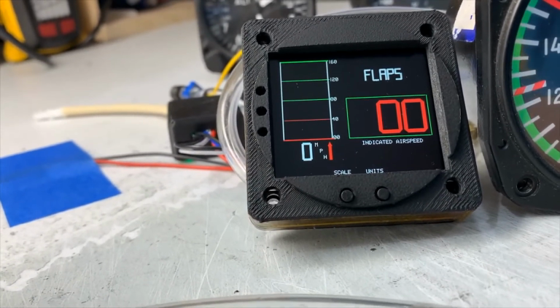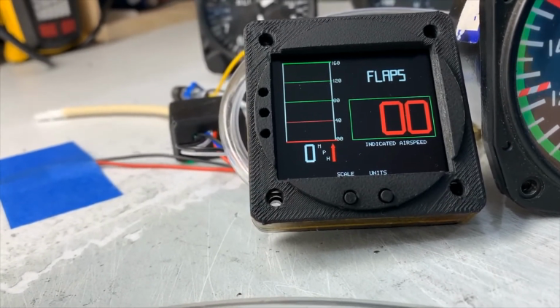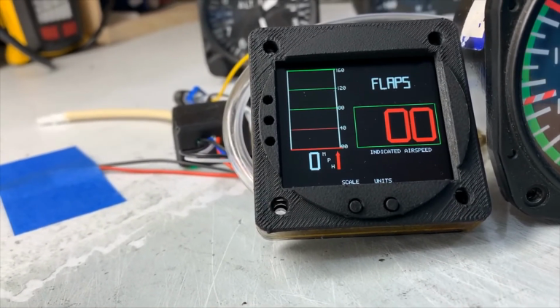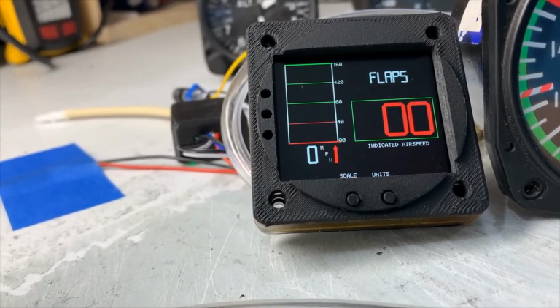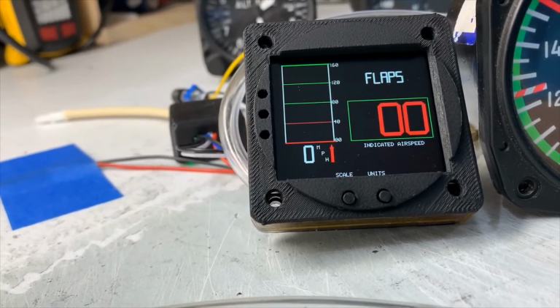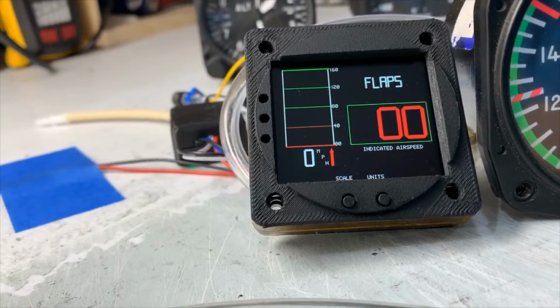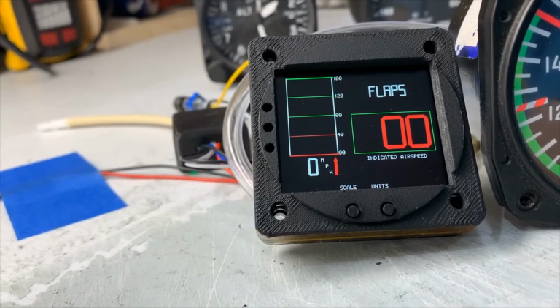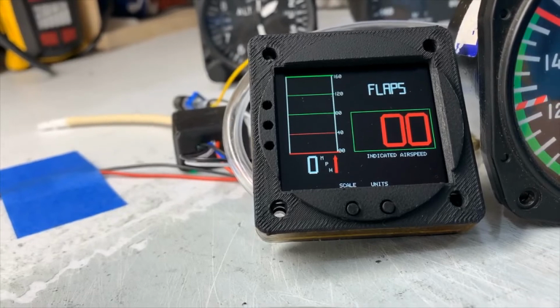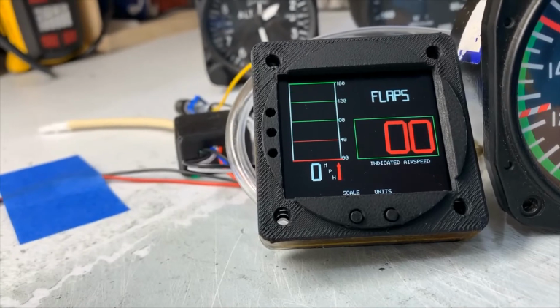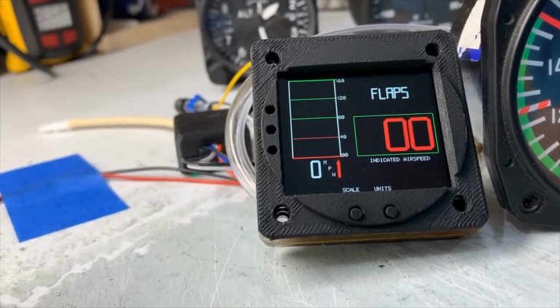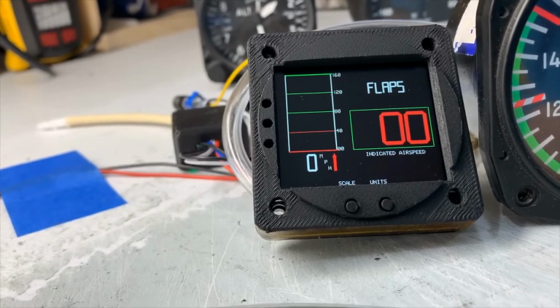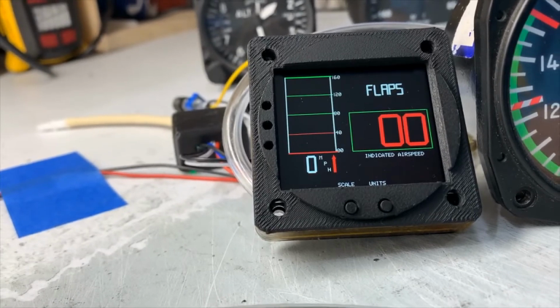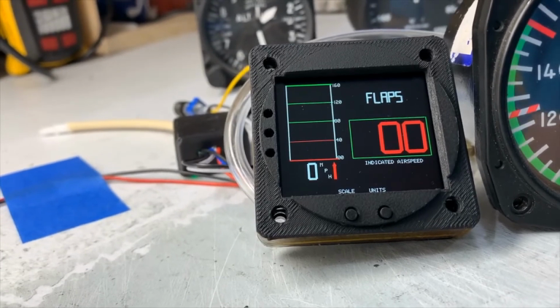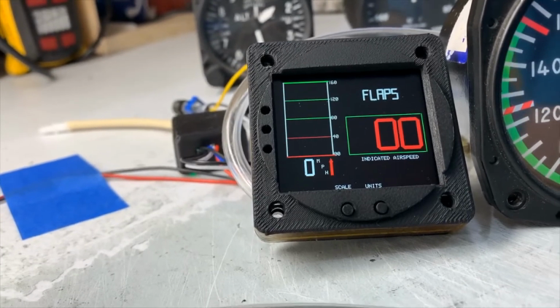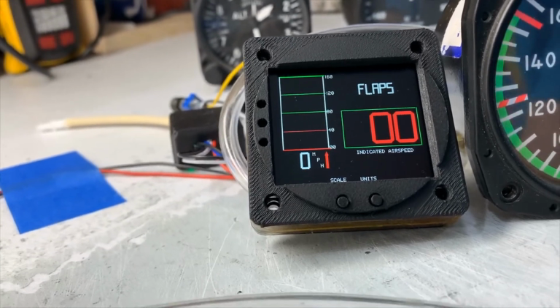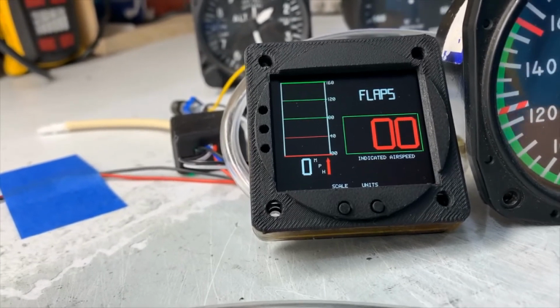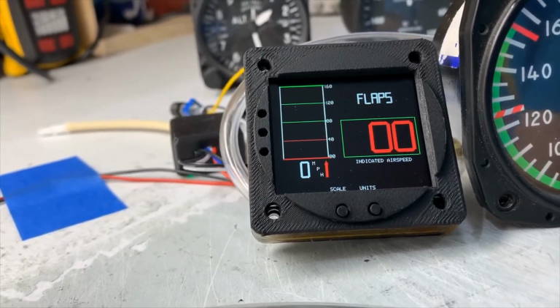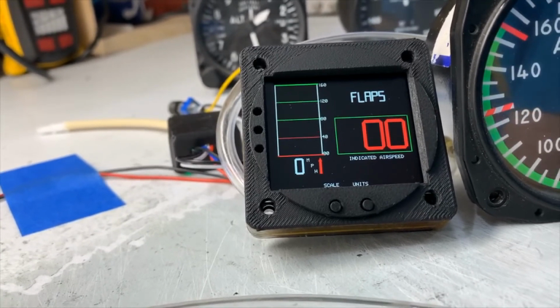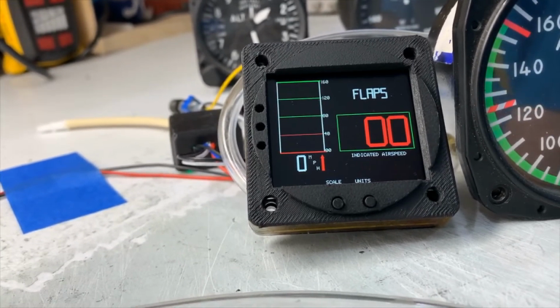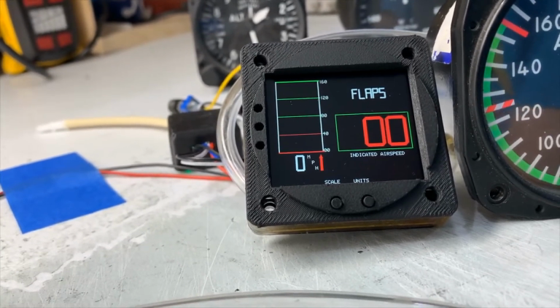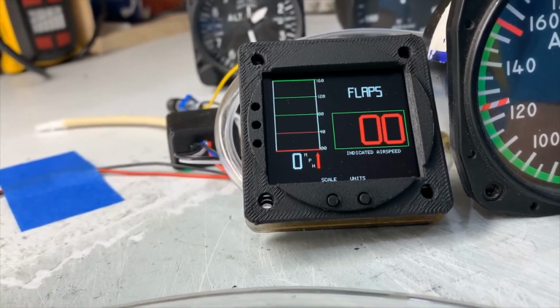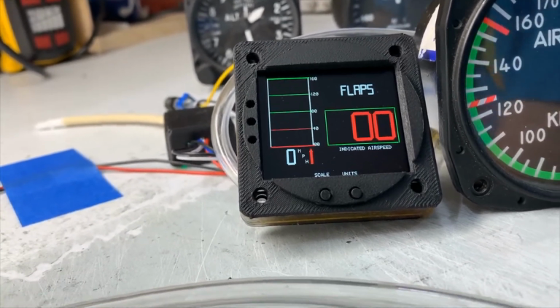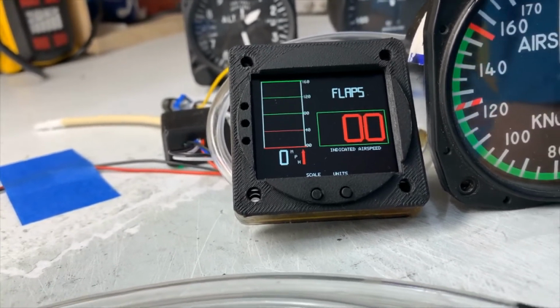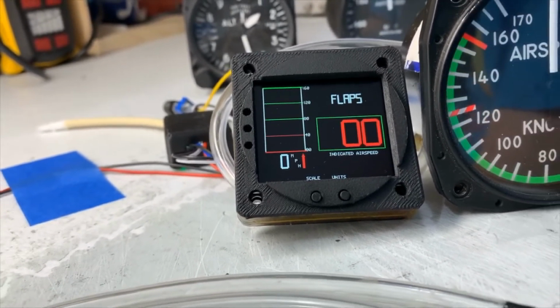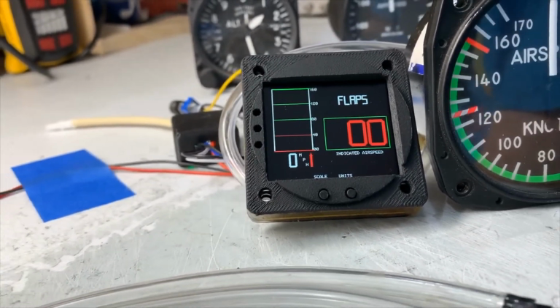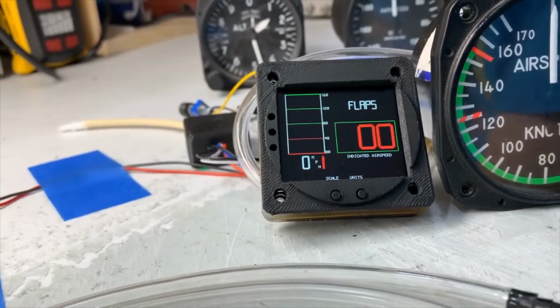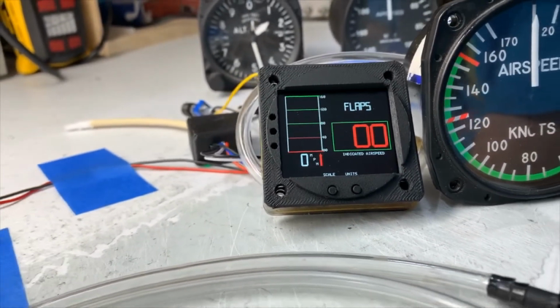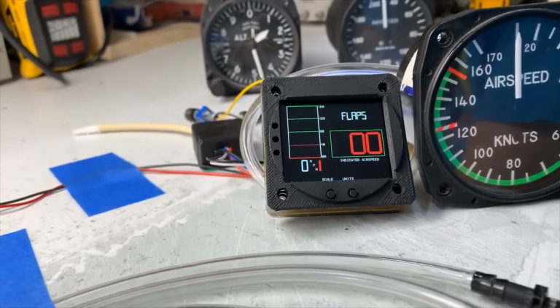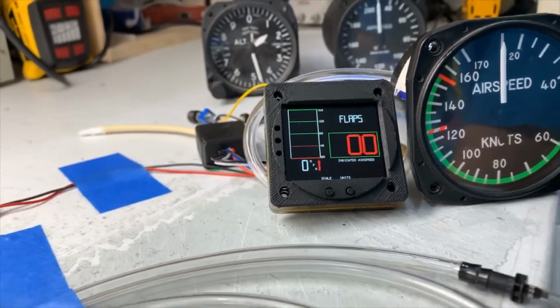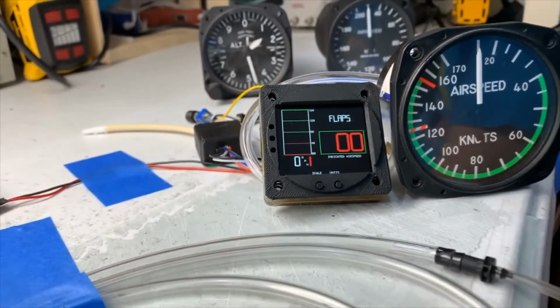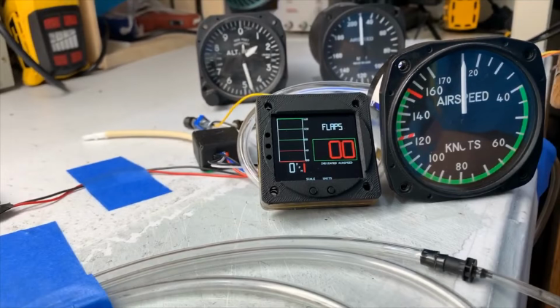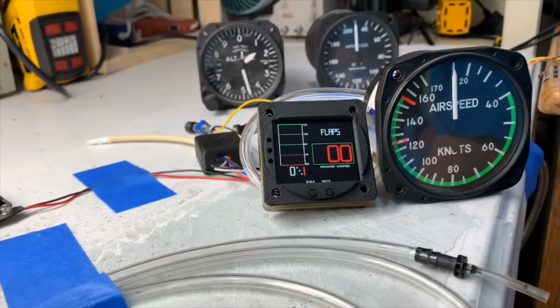And you can set the exact ranges of your yellow, red, green, and flaps to match your airplane.